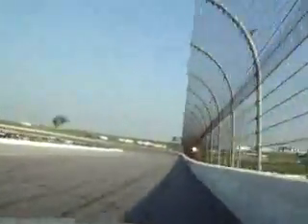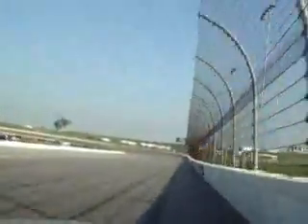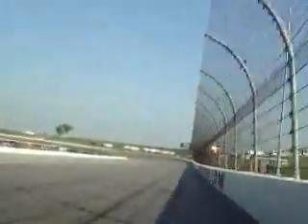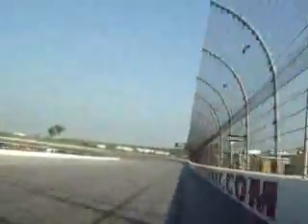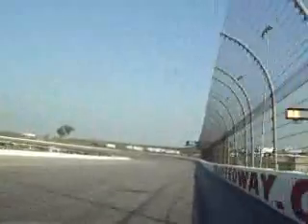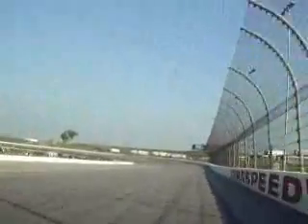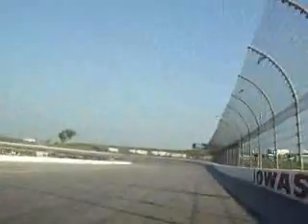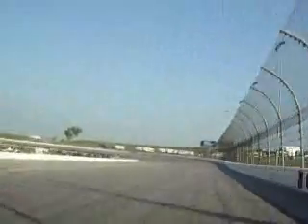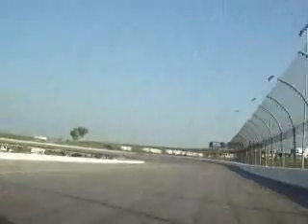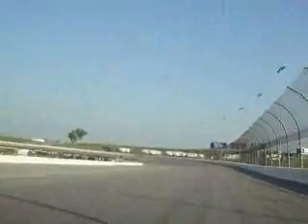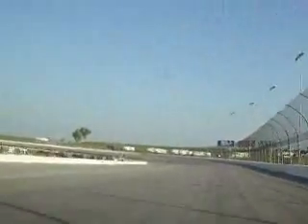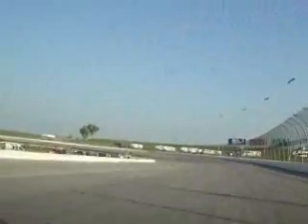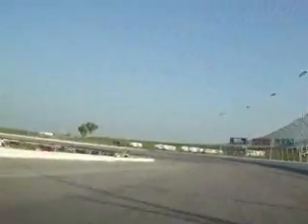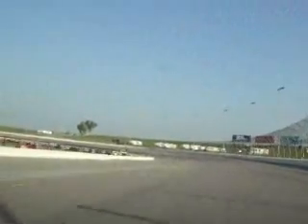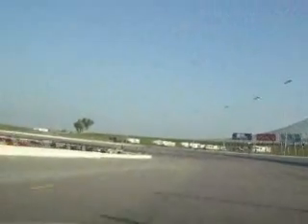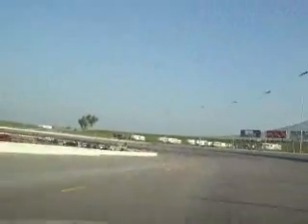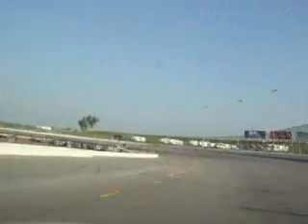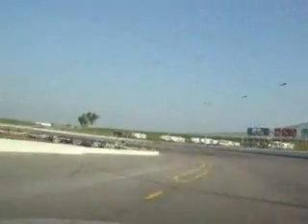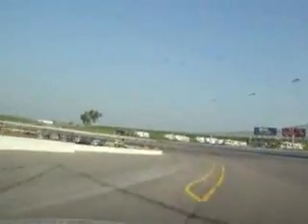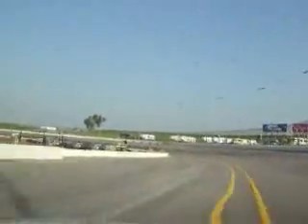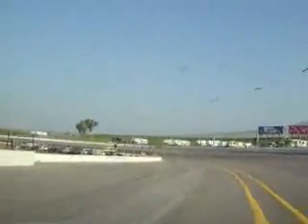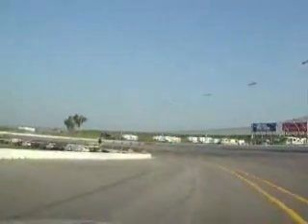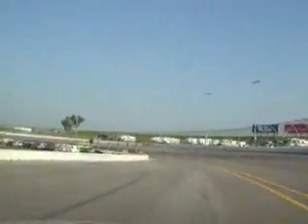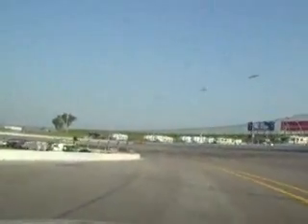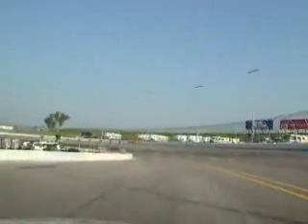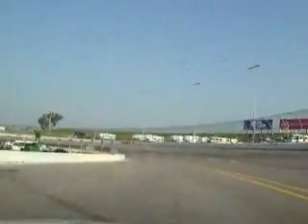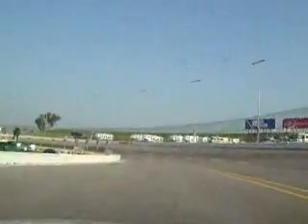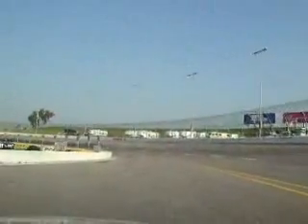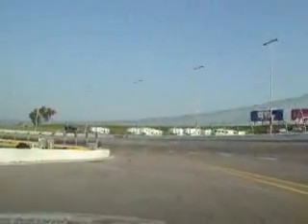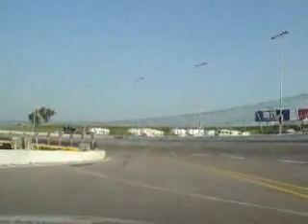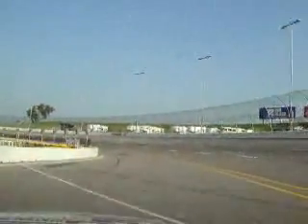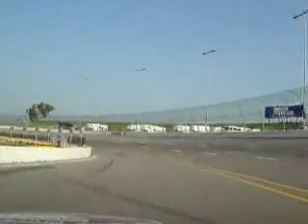Coming back into the pits, you've got to take the access road down here. Coming in for a four tire stop.